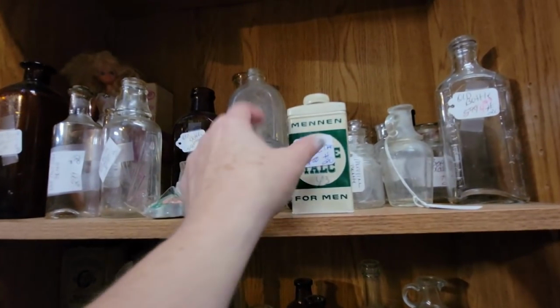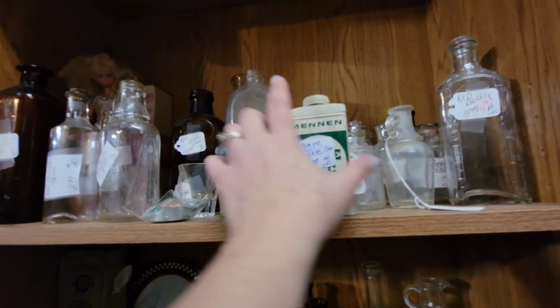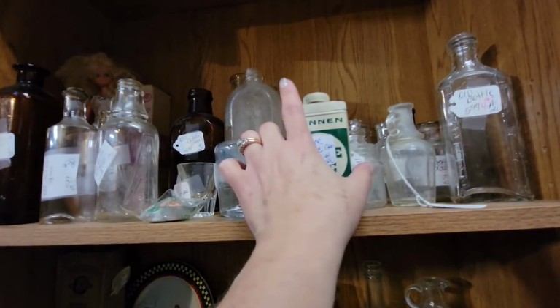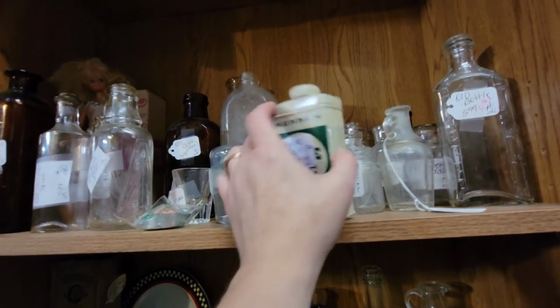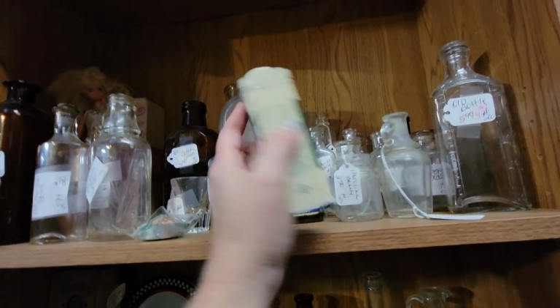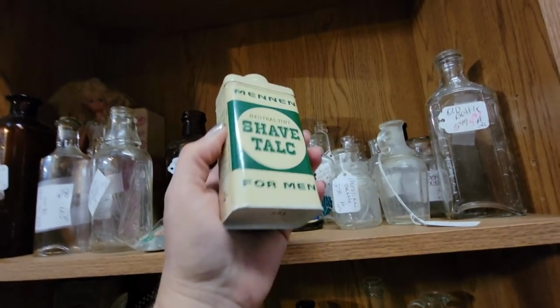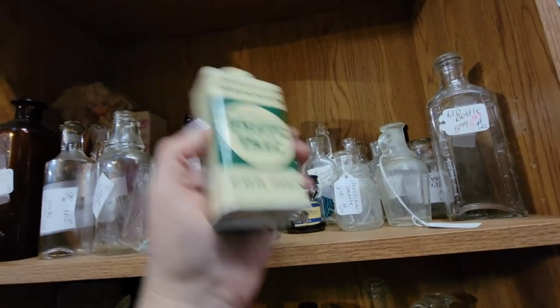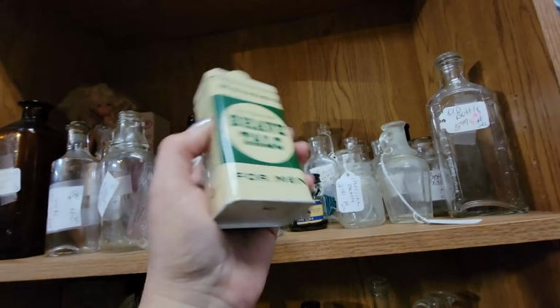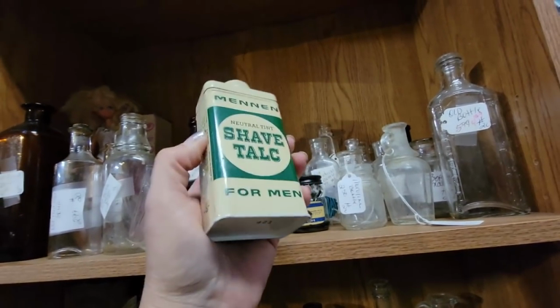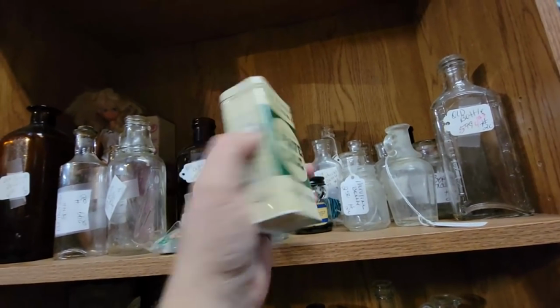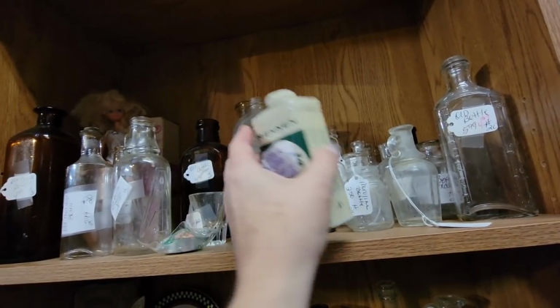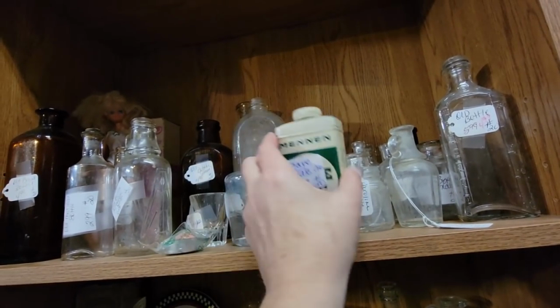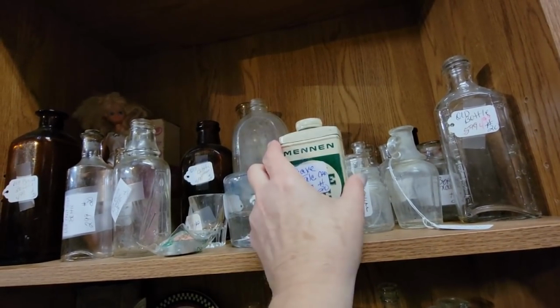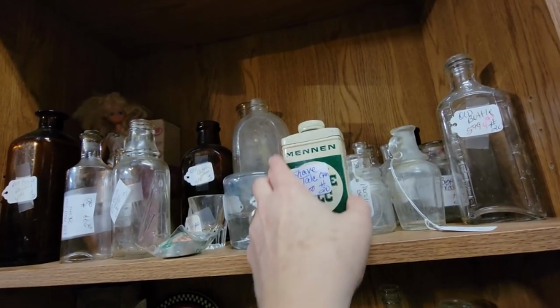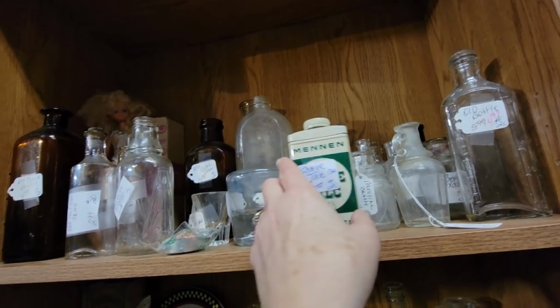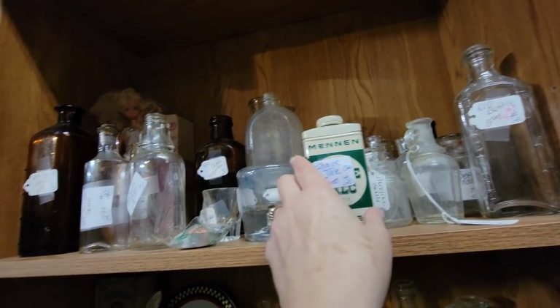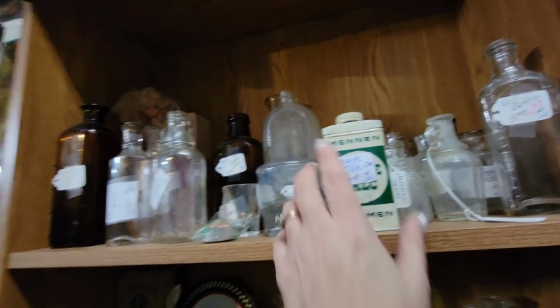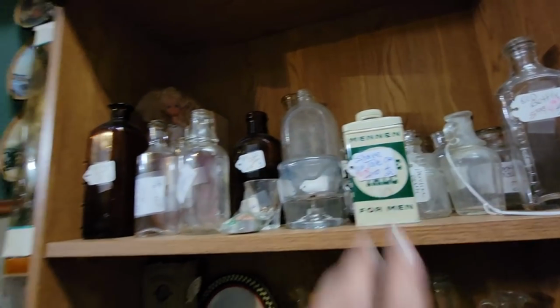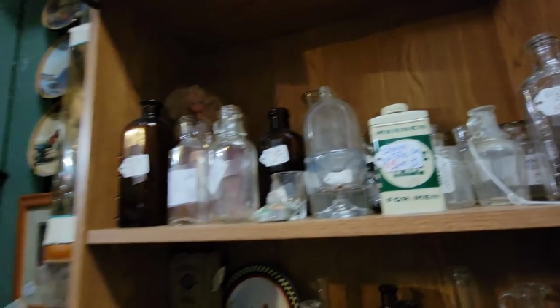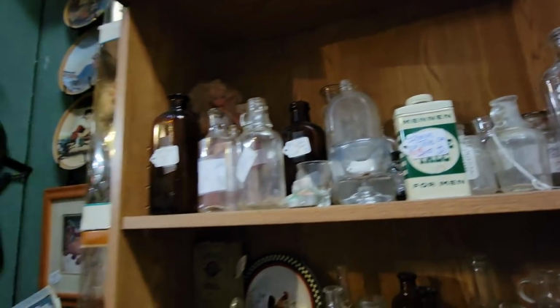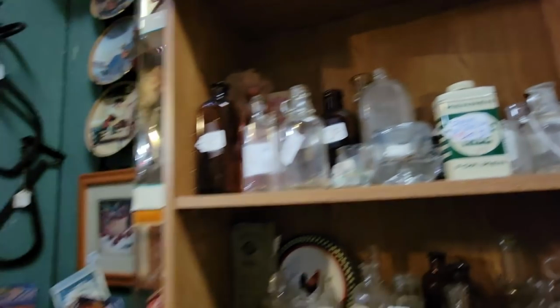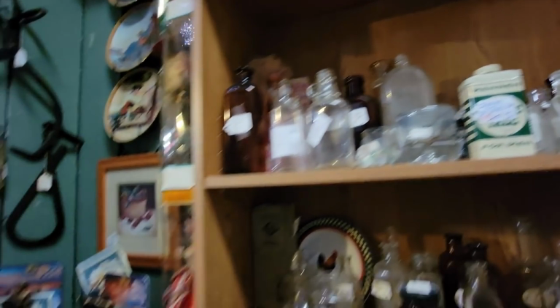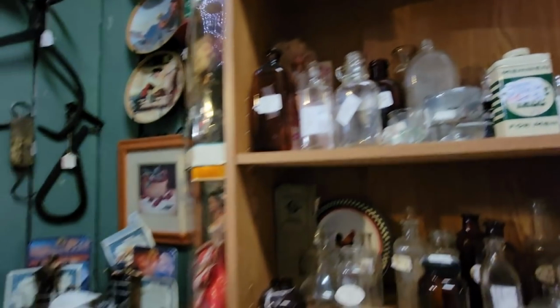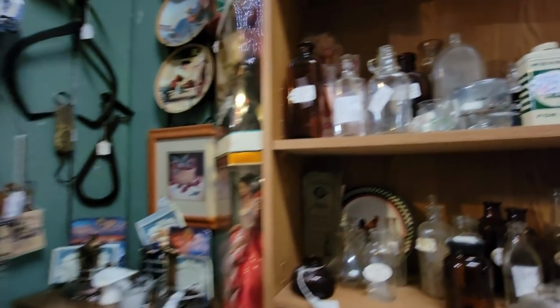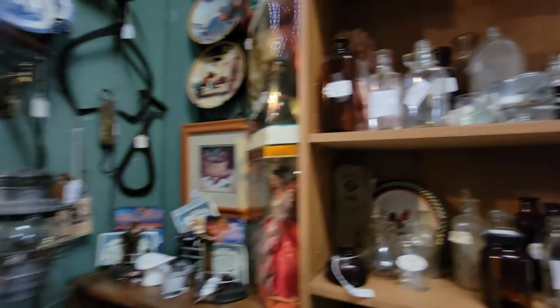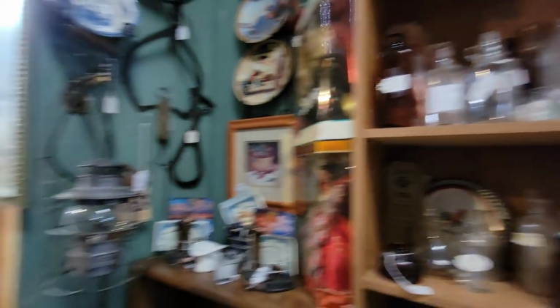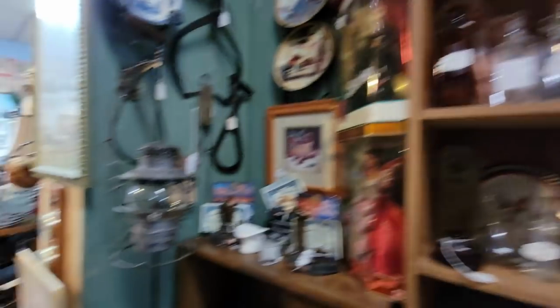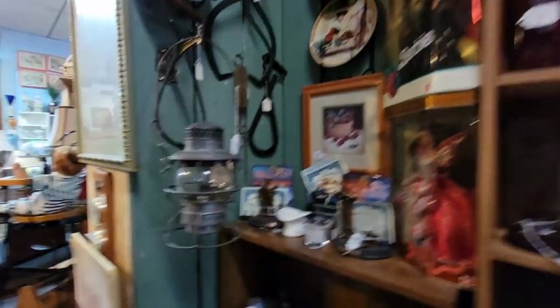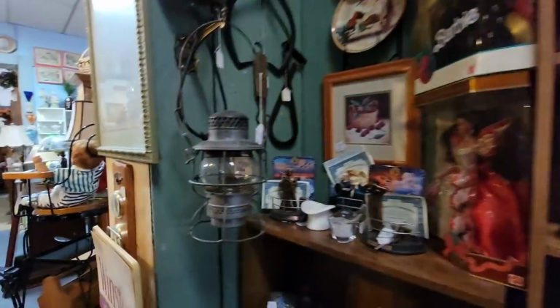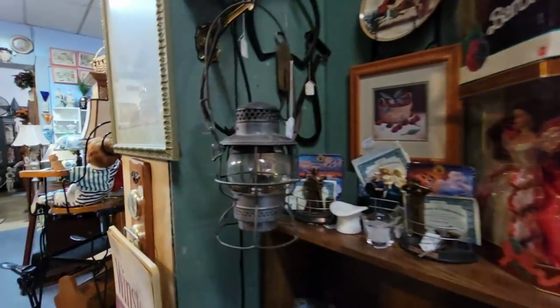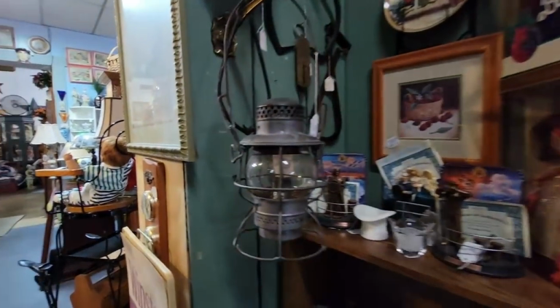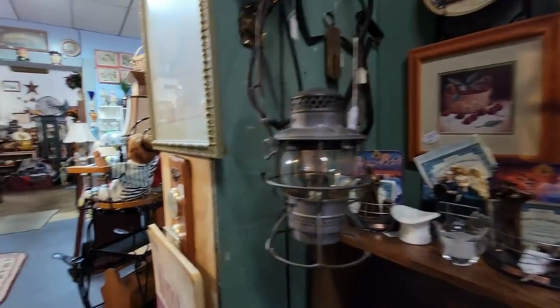This is $9. Oh, that's full too. That is full of shaving stuff.